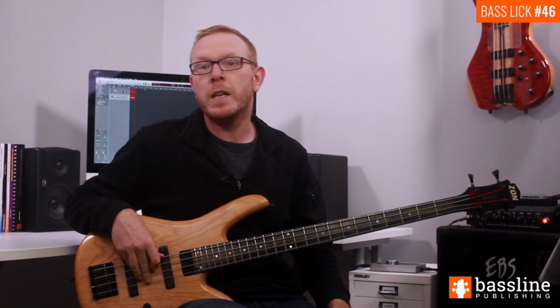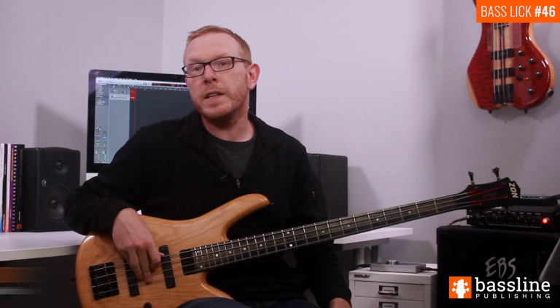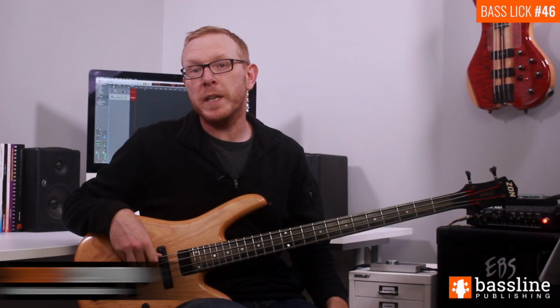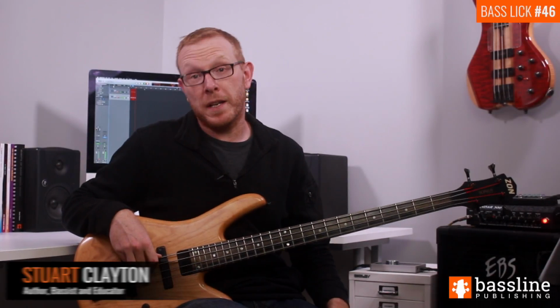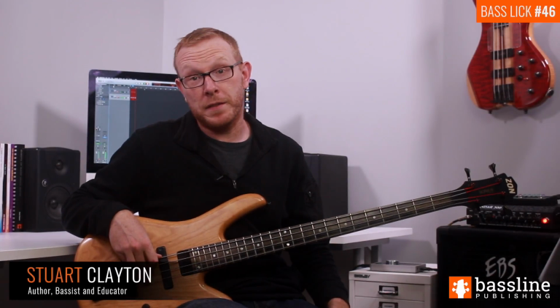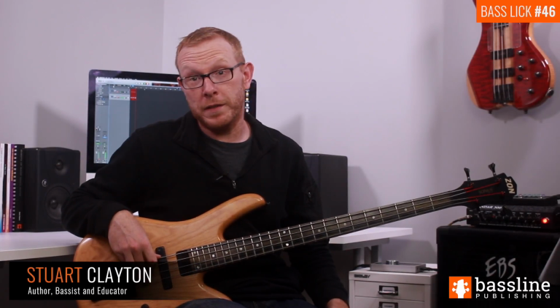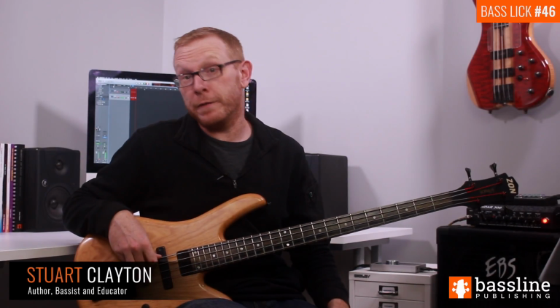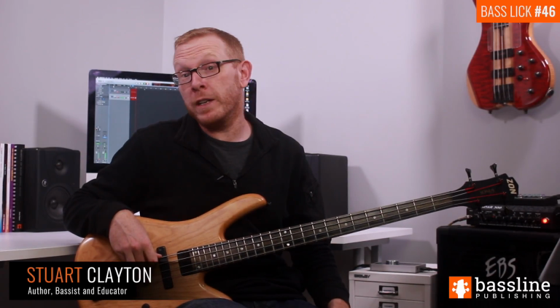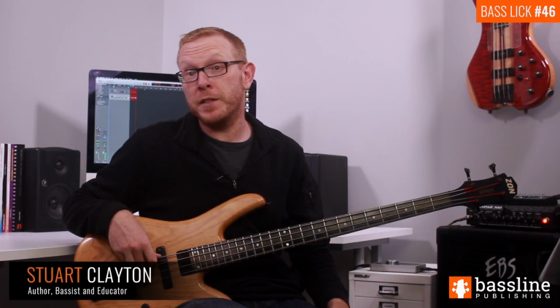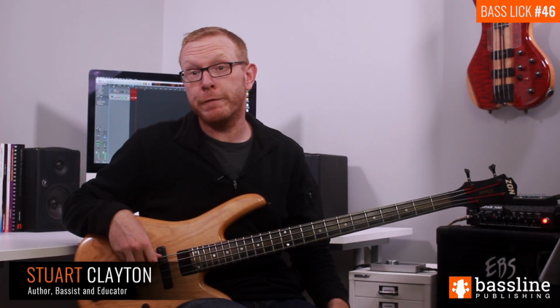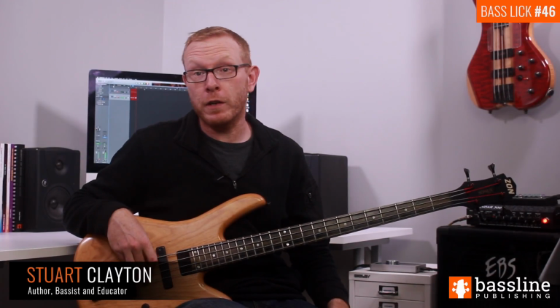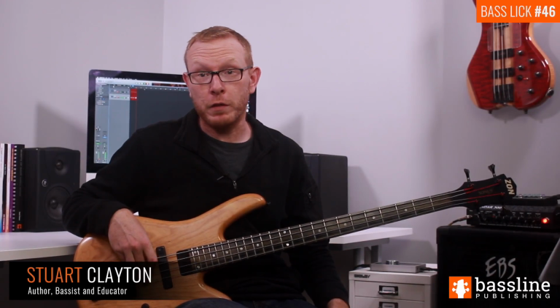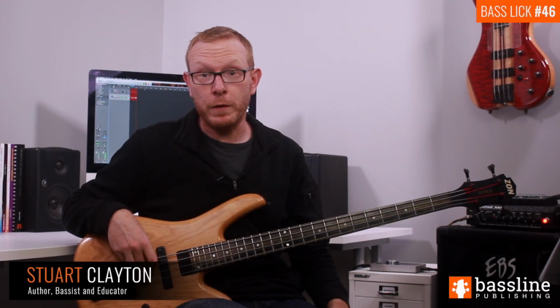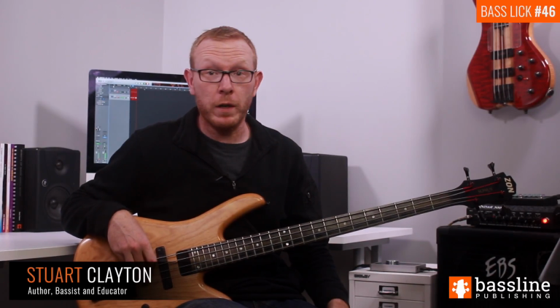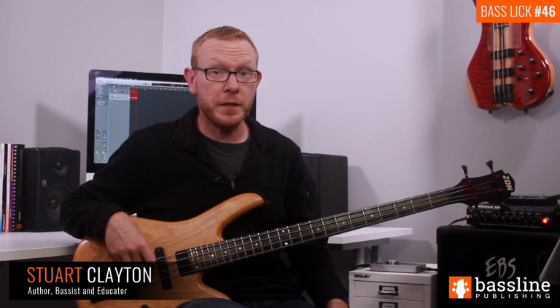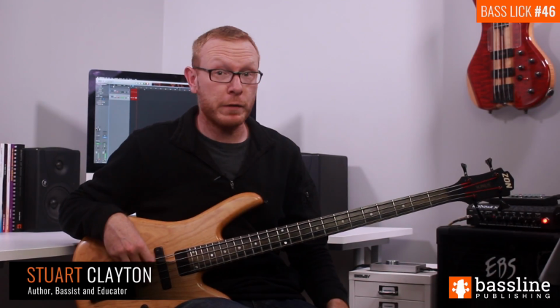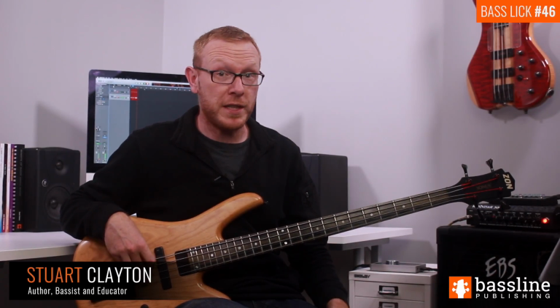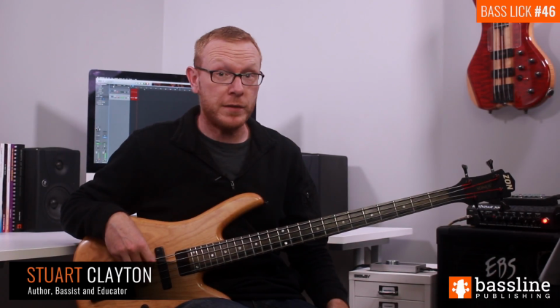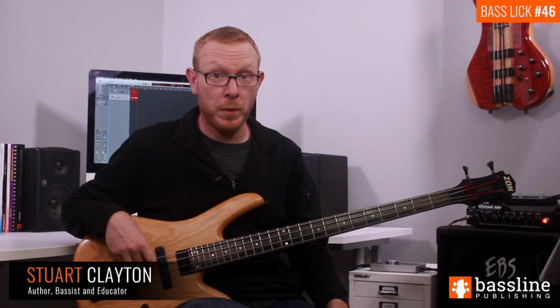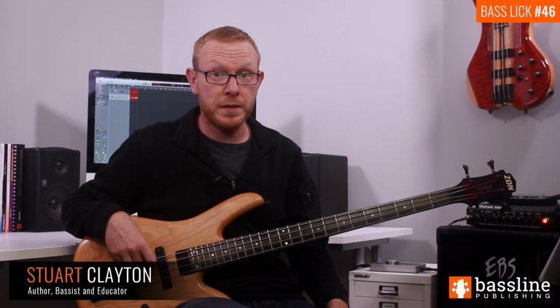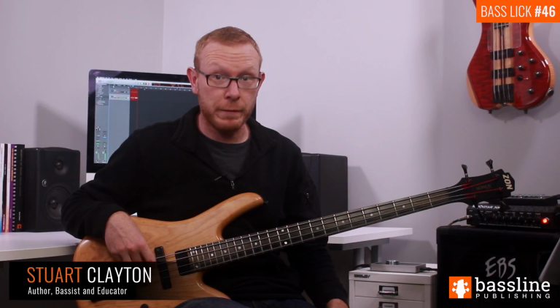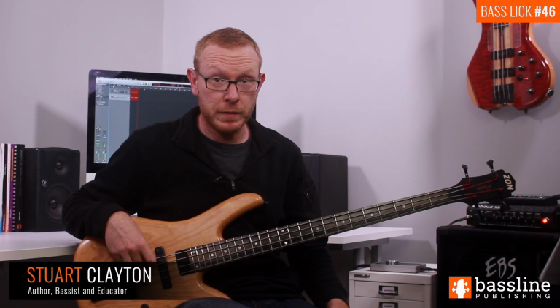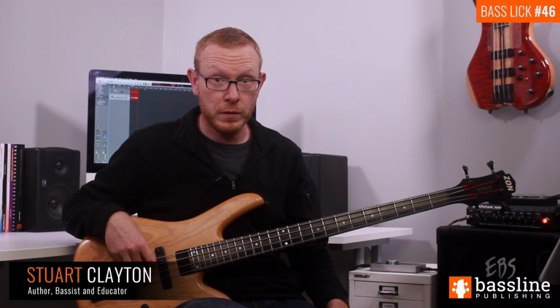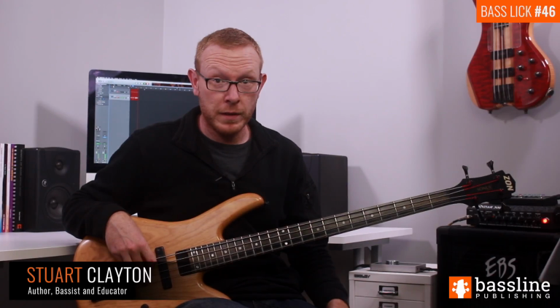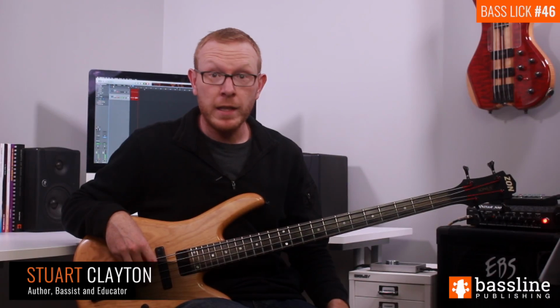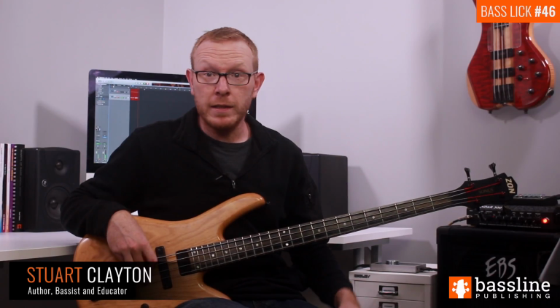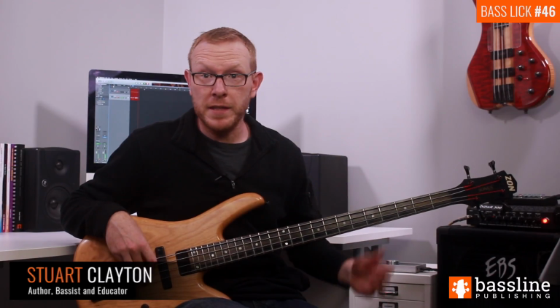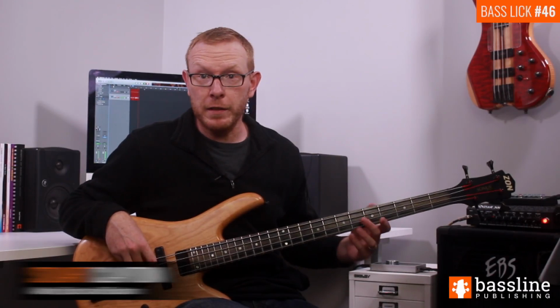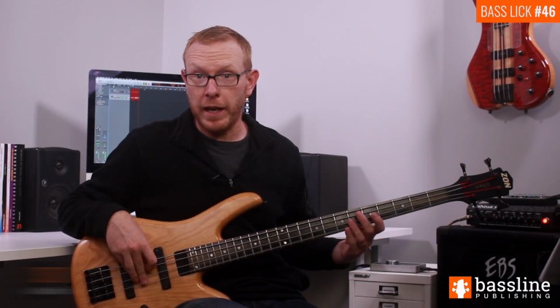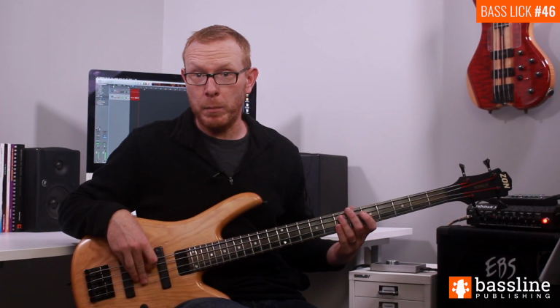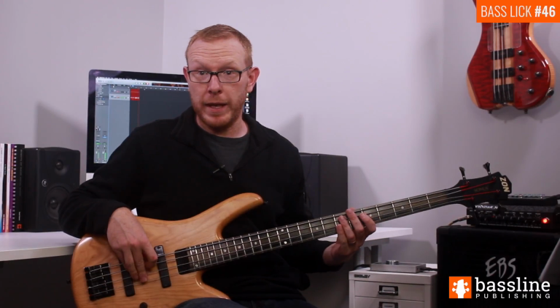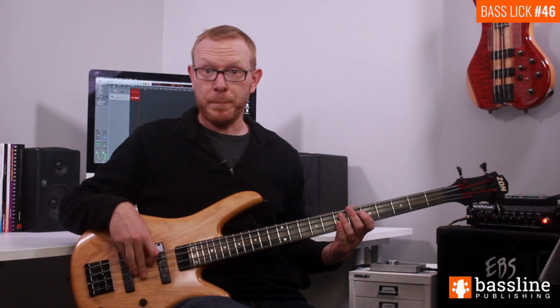This week's exercise is a fingerstyle funk groove that works over a D dominant 7th chord. Let's take a look at how to play it.